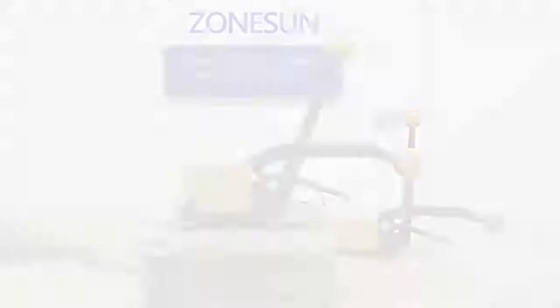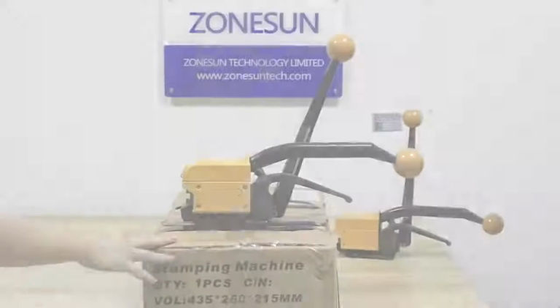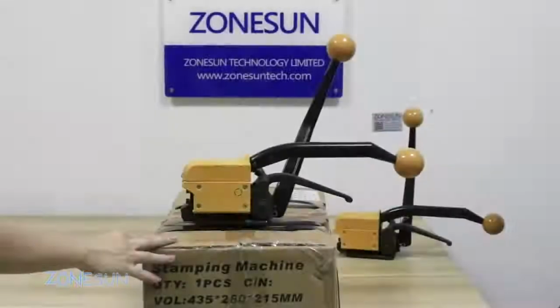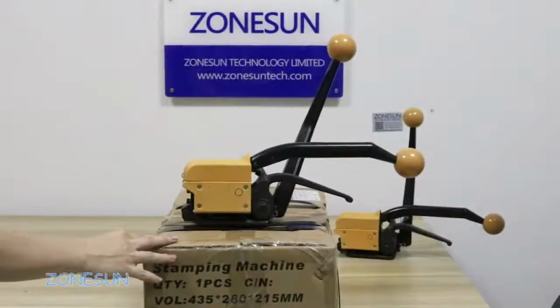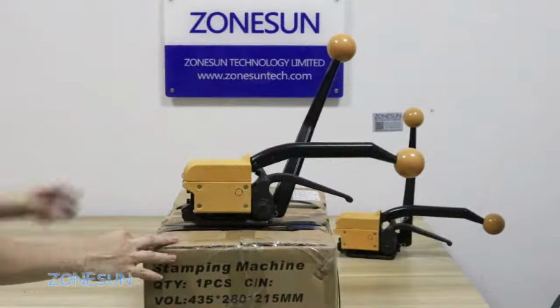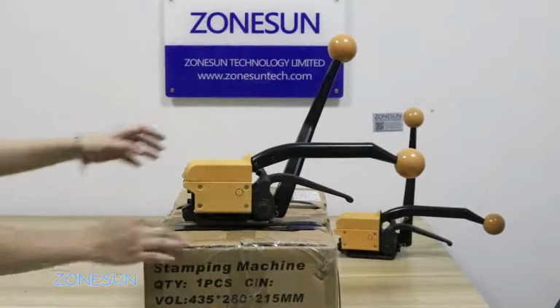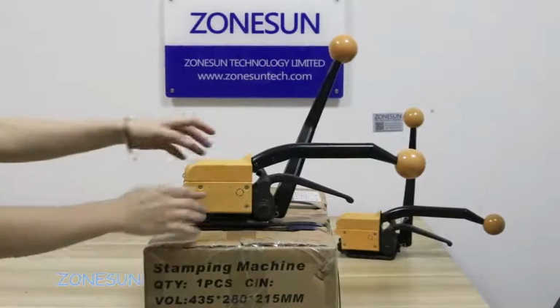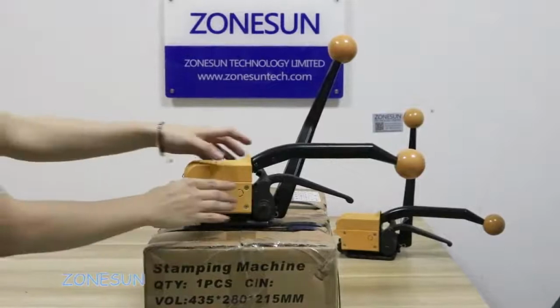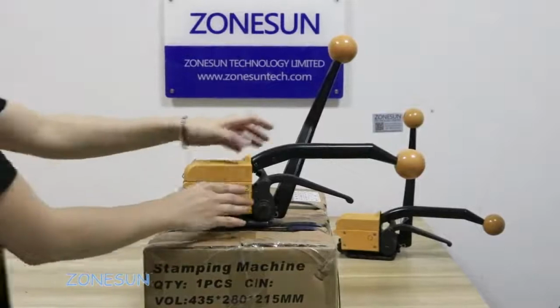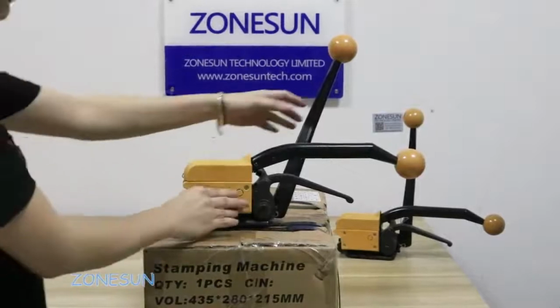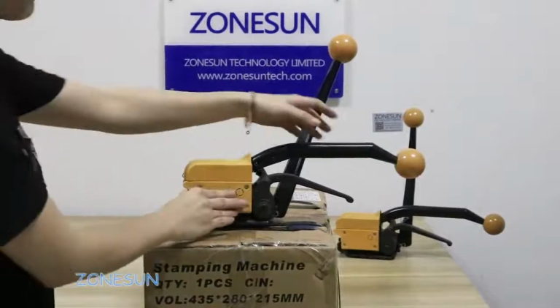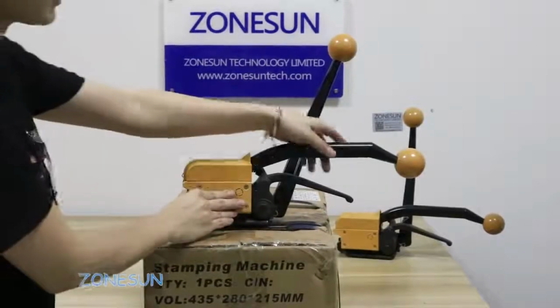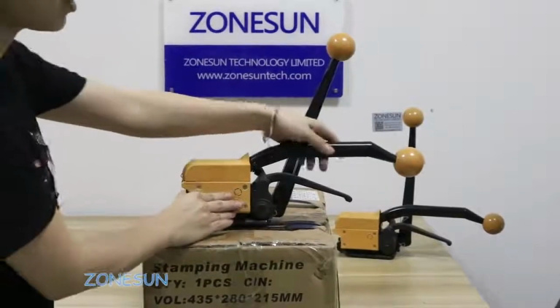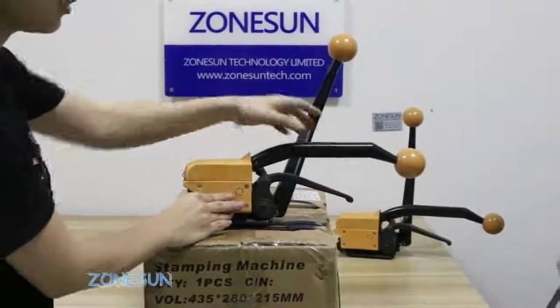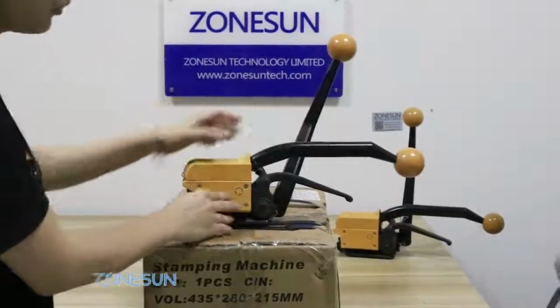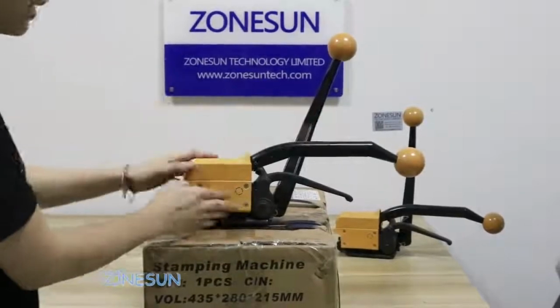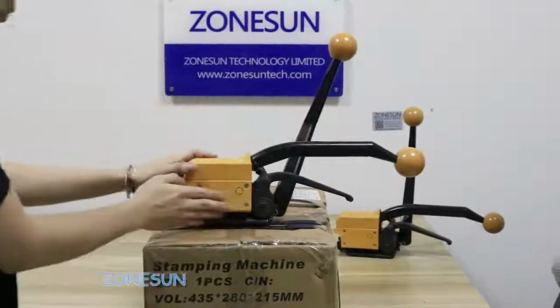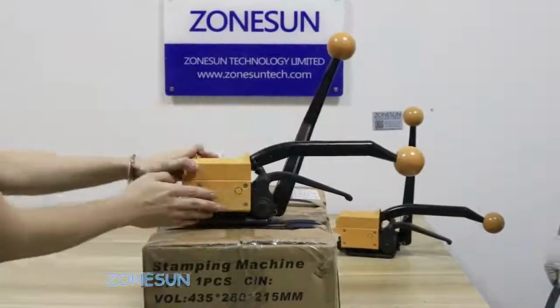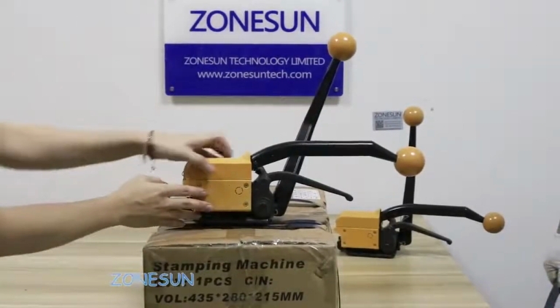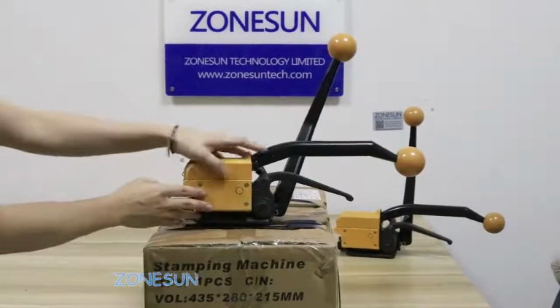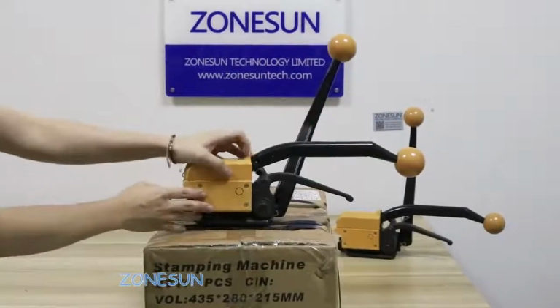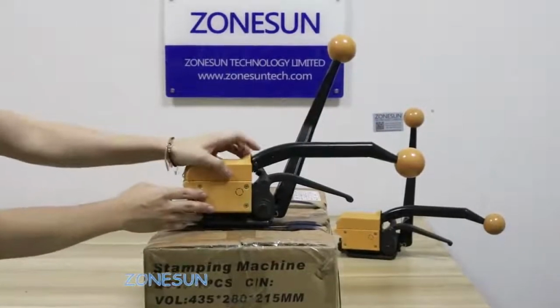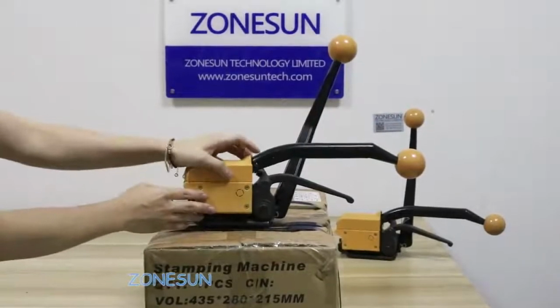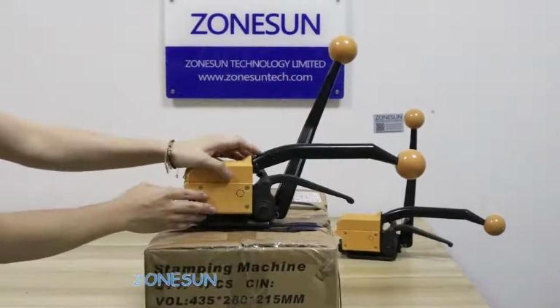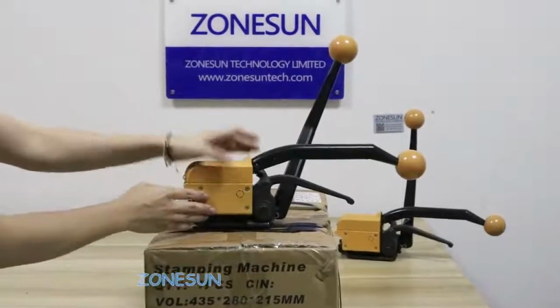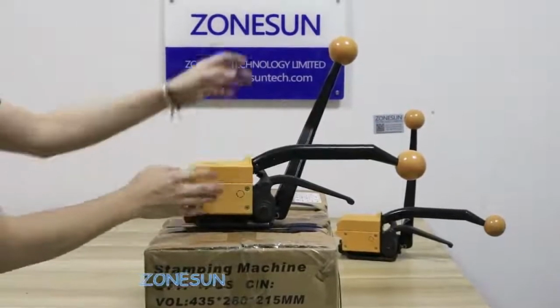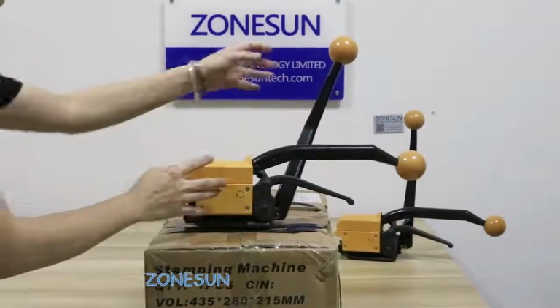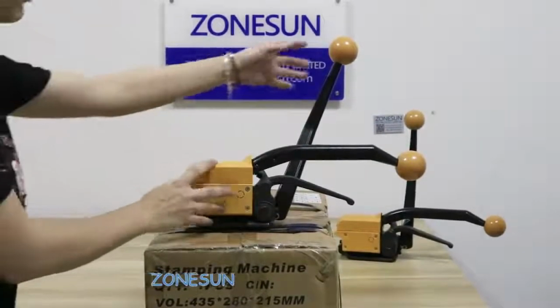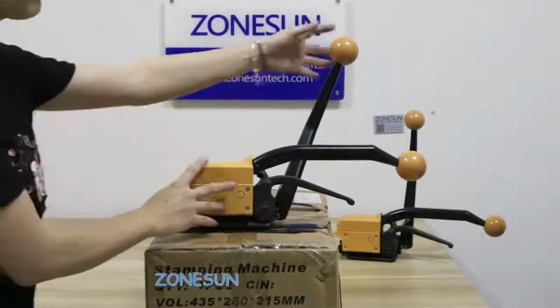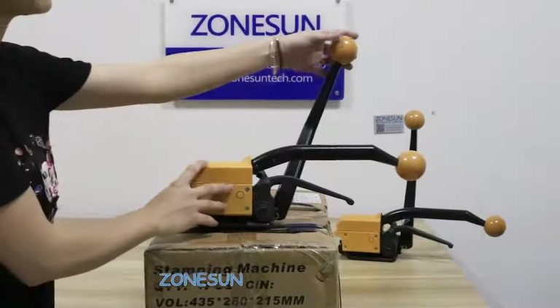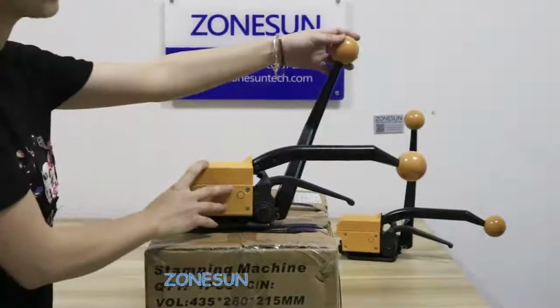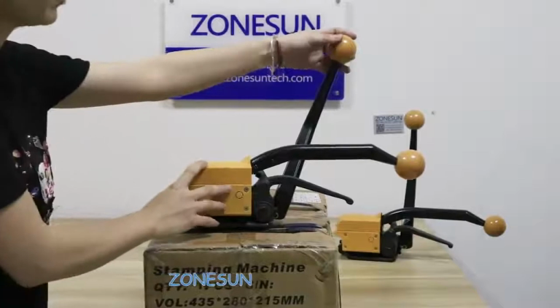Hello everyone, great team from Jonsan. Today we would like to introduce our manual strip strapping machine.